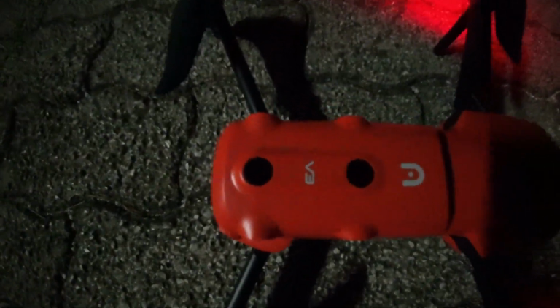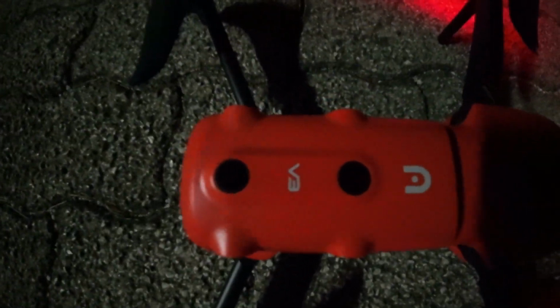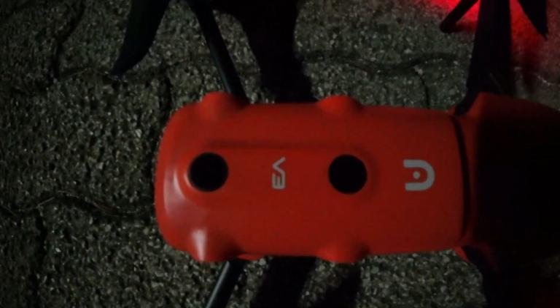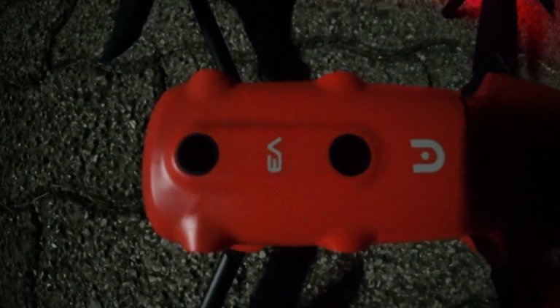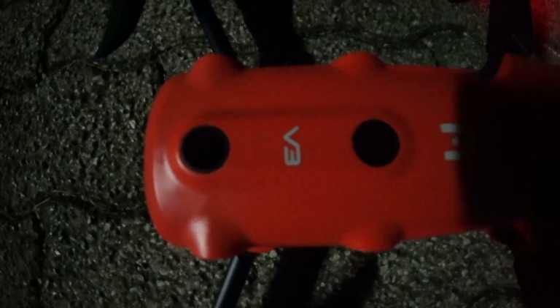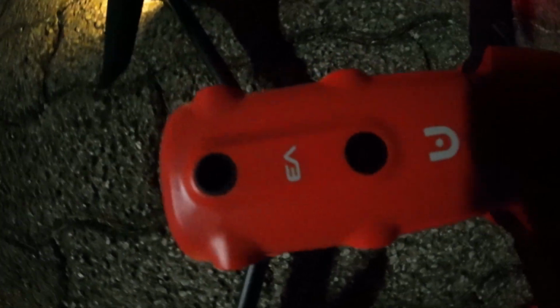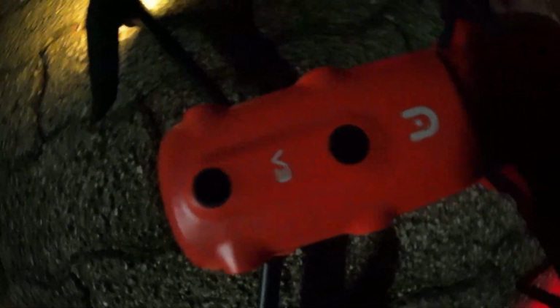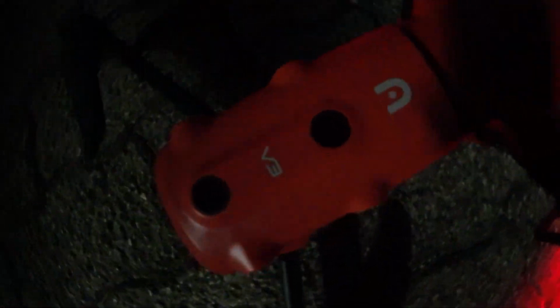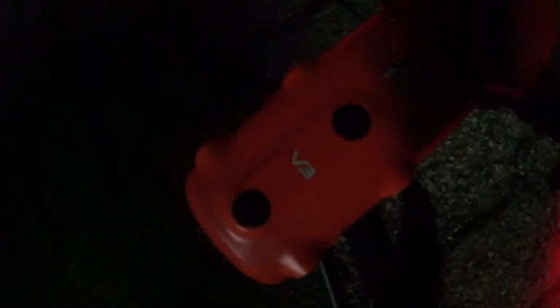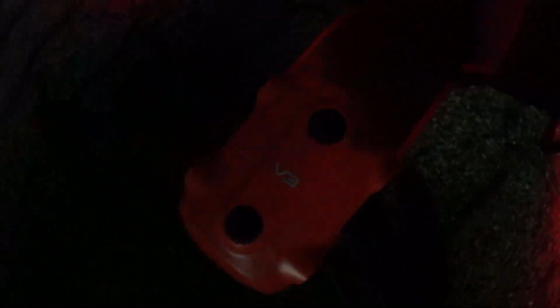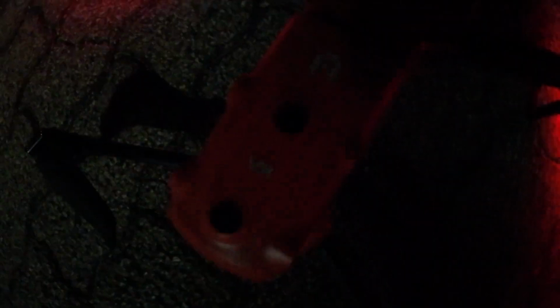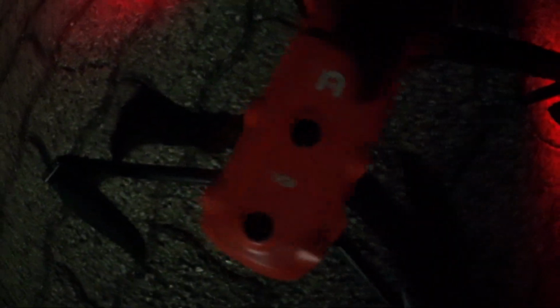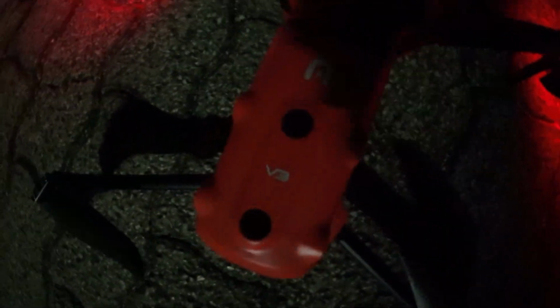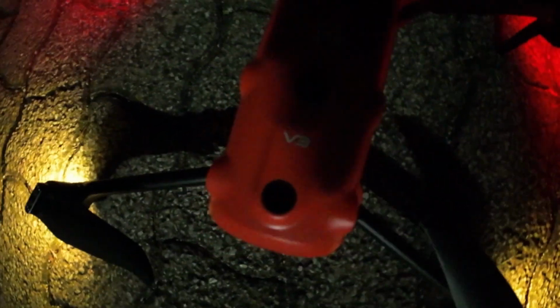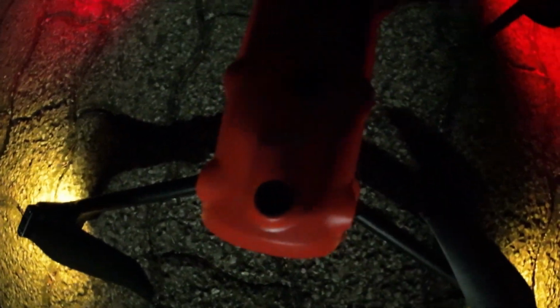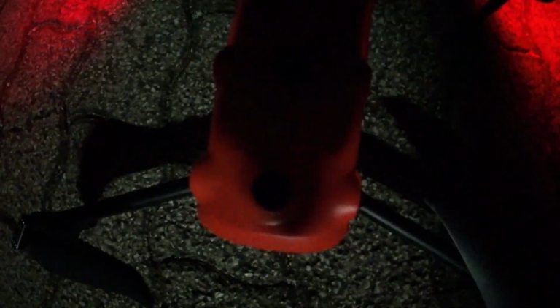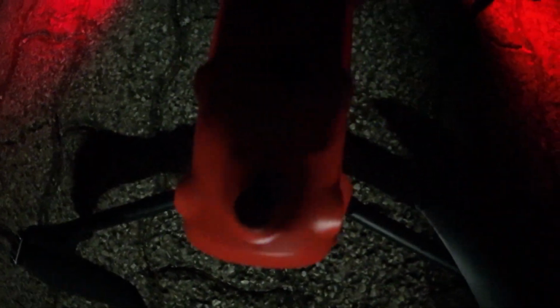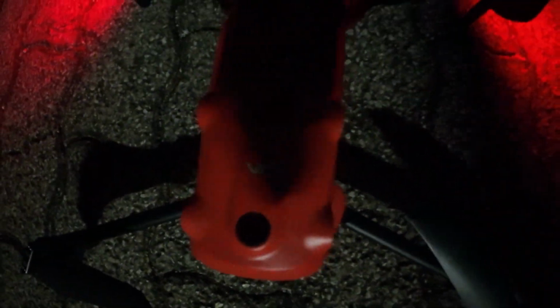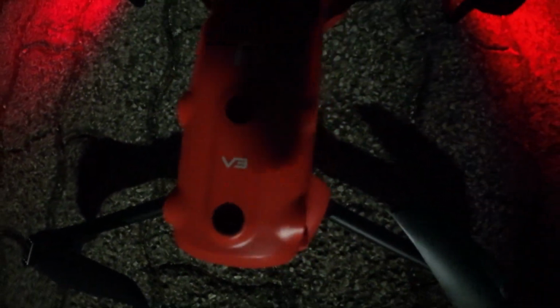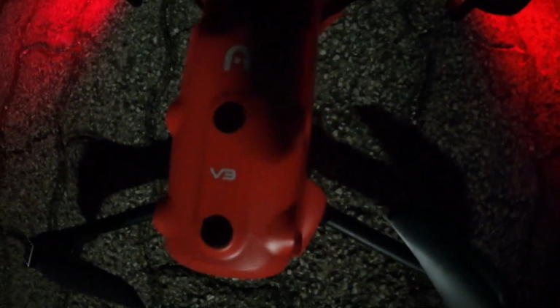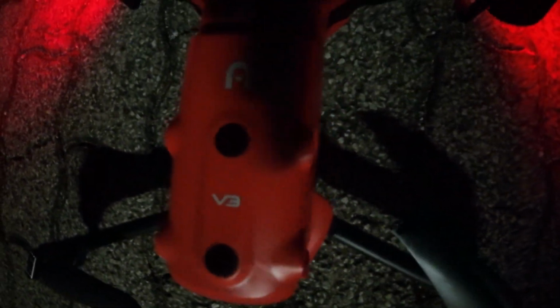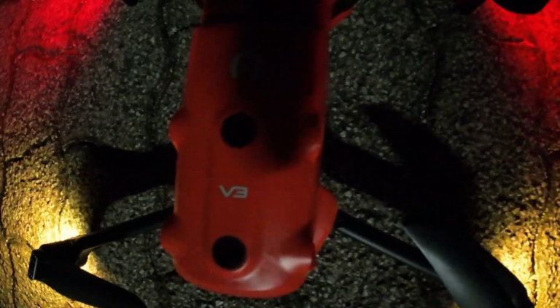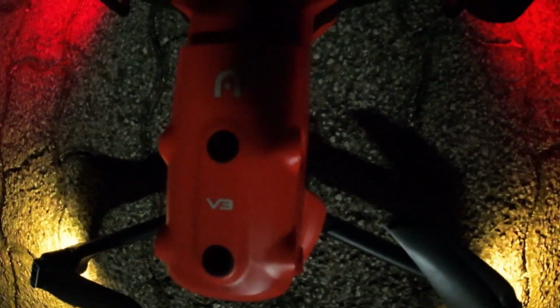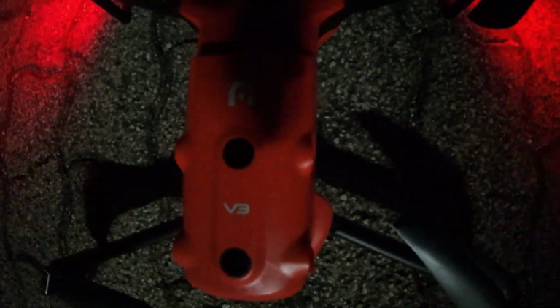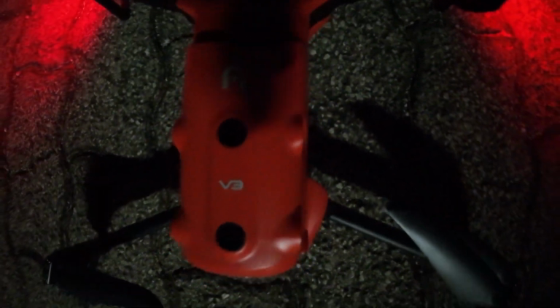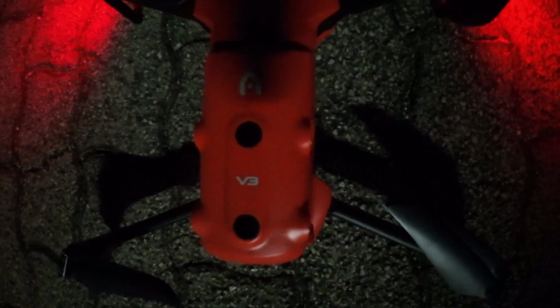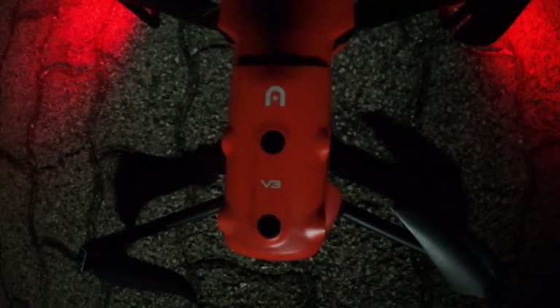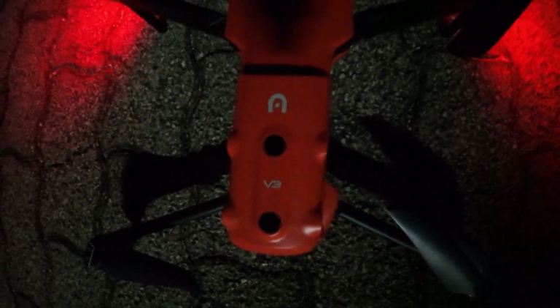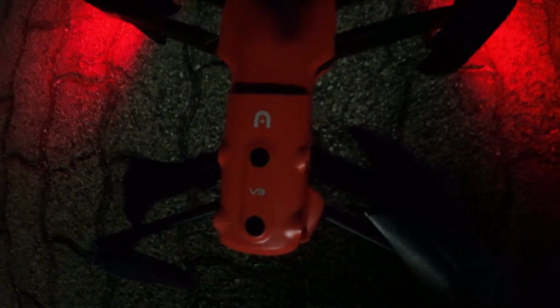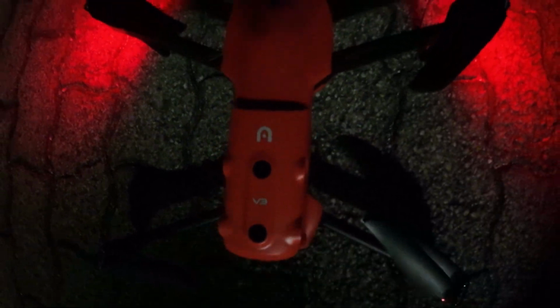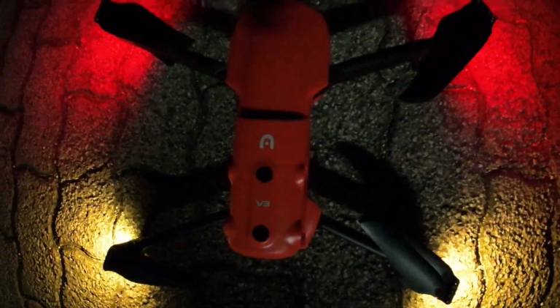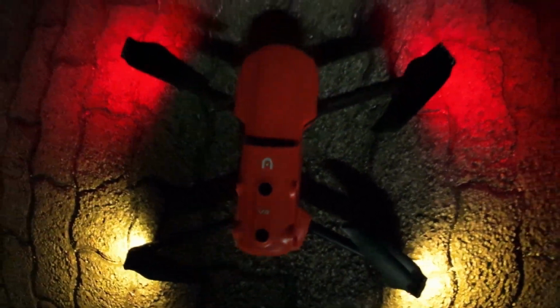È leggerissimo, cioè abituato allo smart controller, no? È davvero una piuma, sarà un terzo.